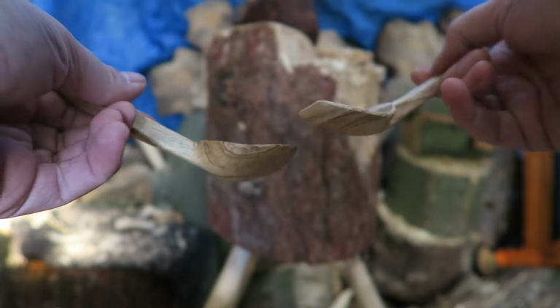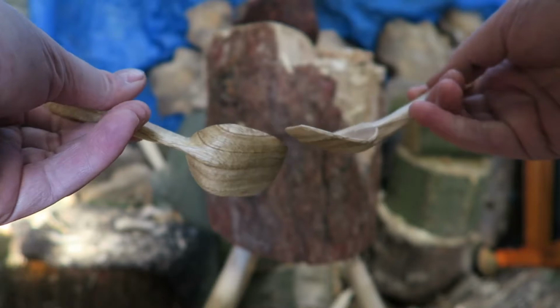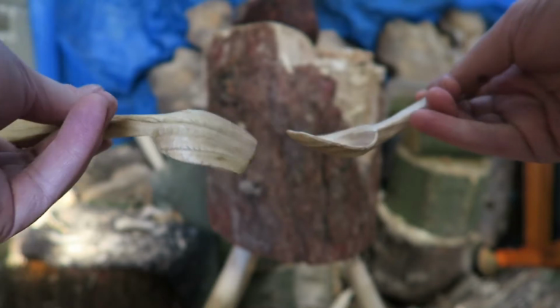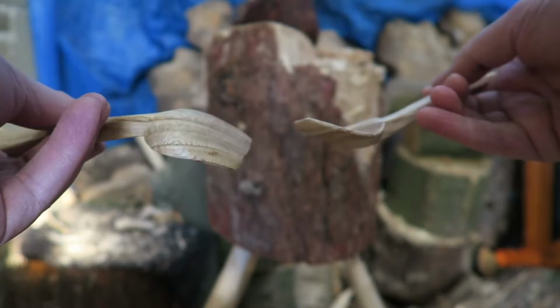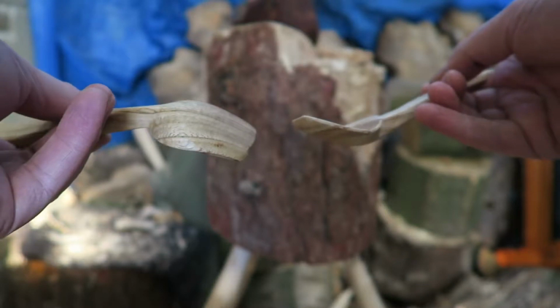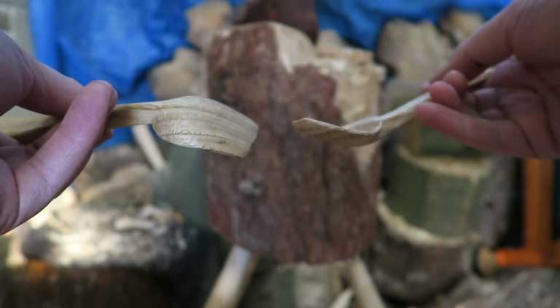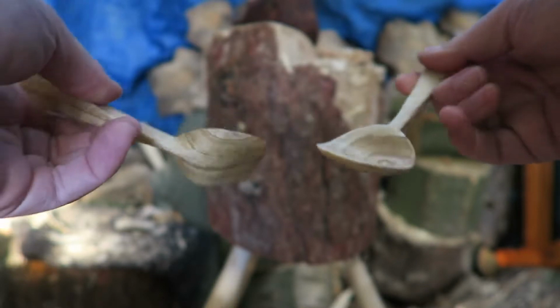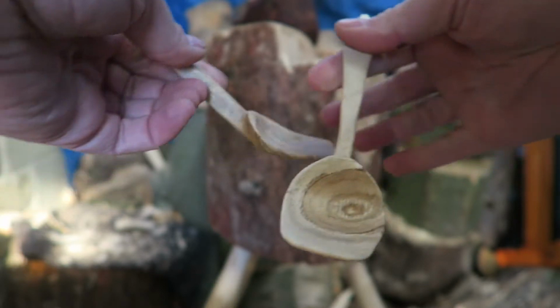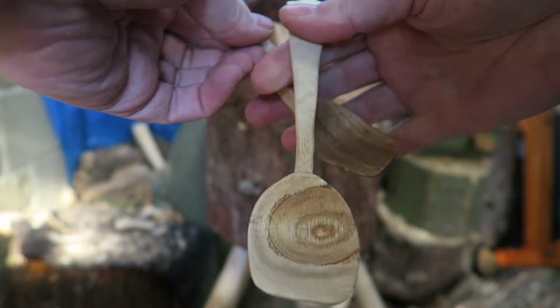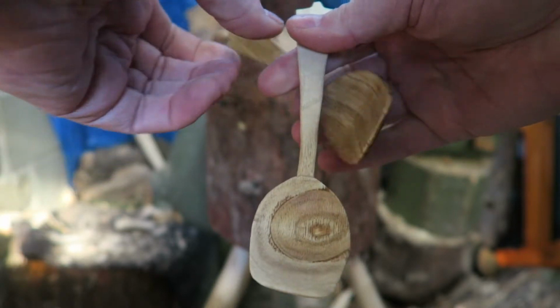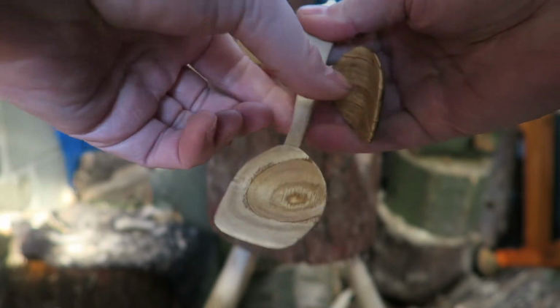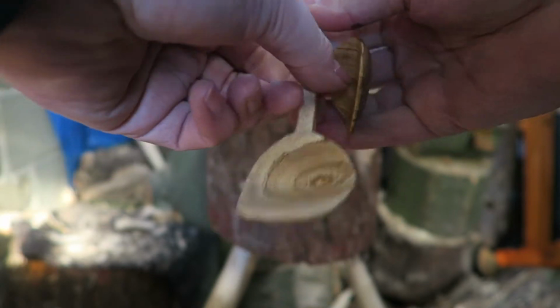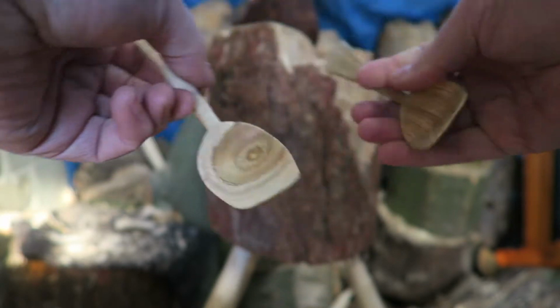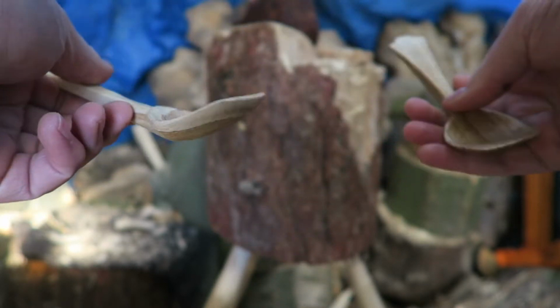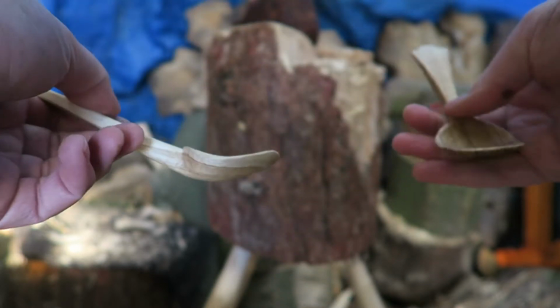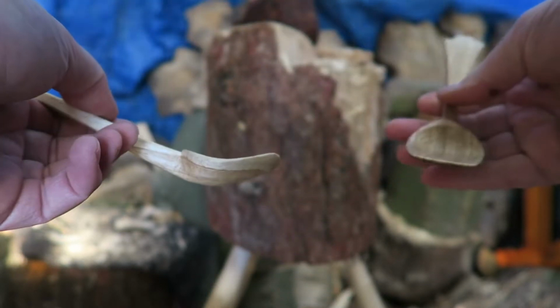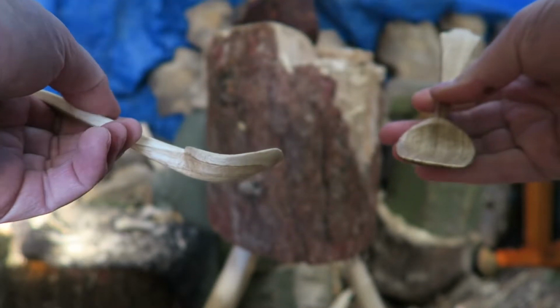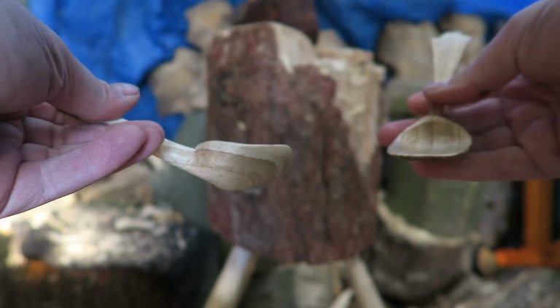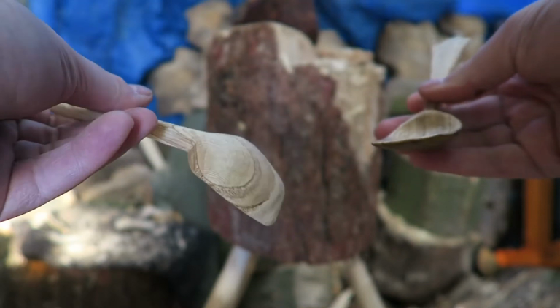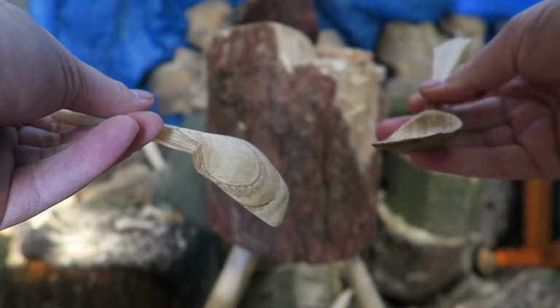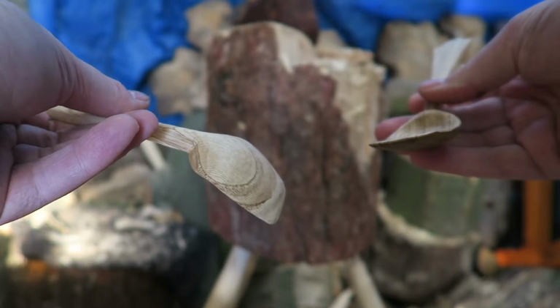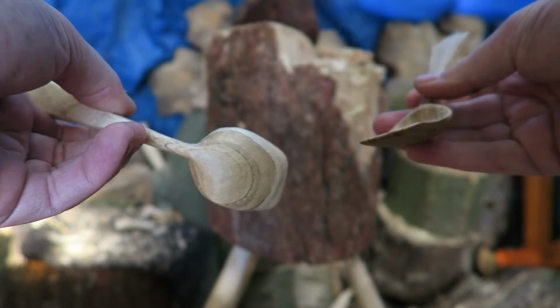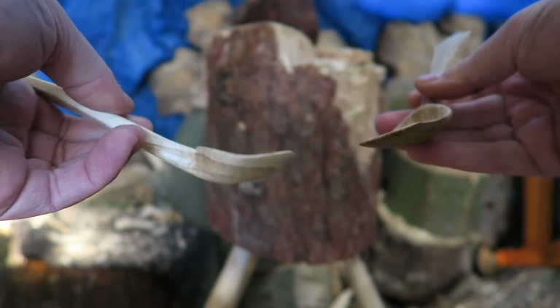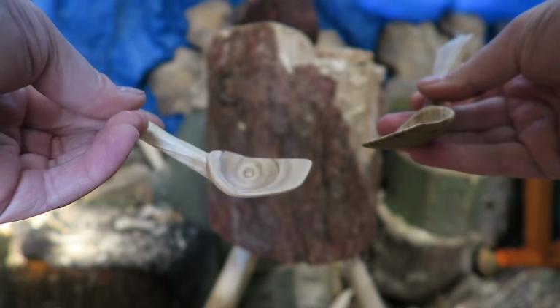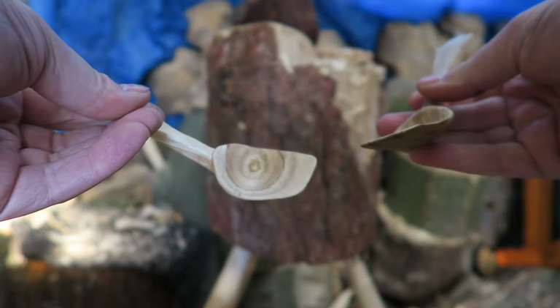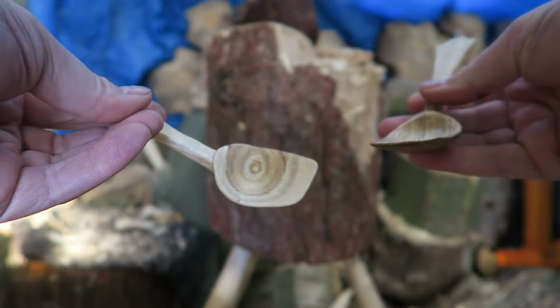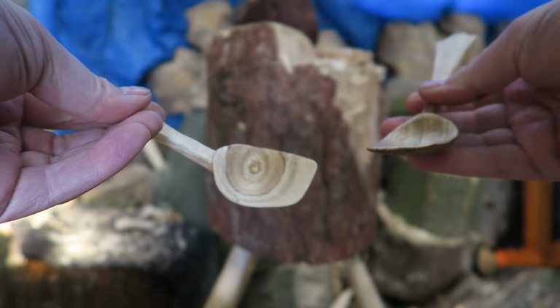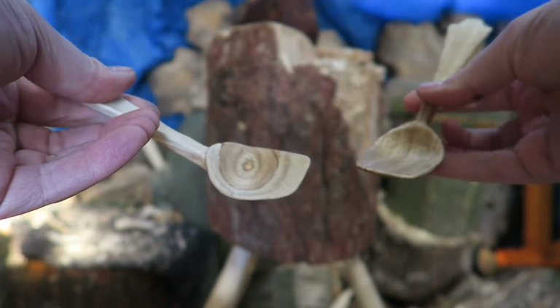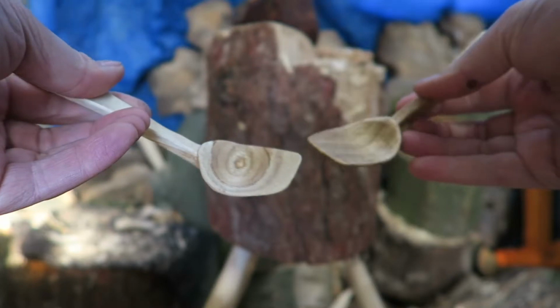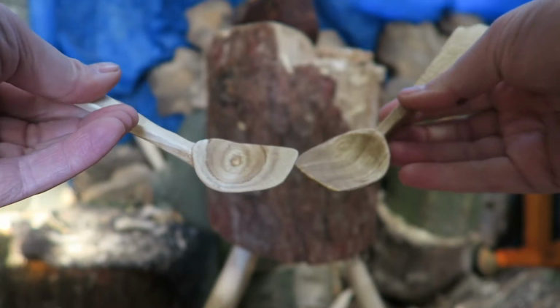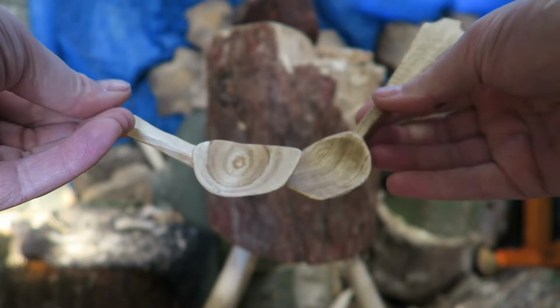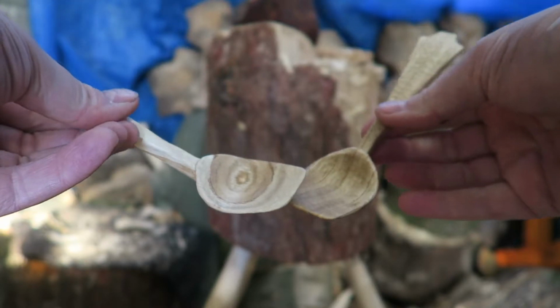I made one stripy so I know it's the right-handed one, and one circular so I know it's the left-handed one. There we go.